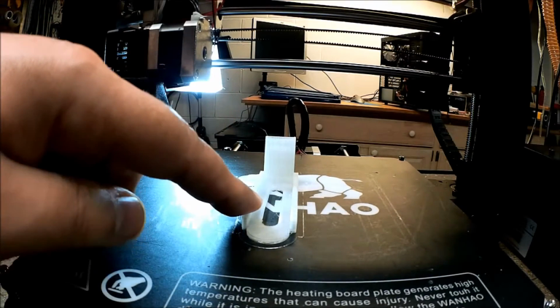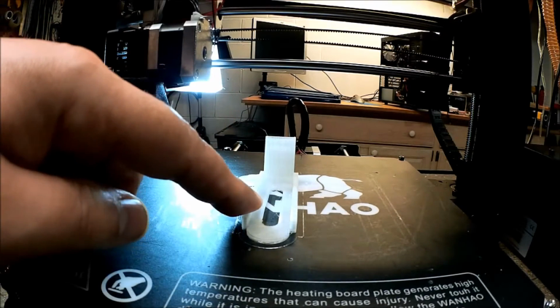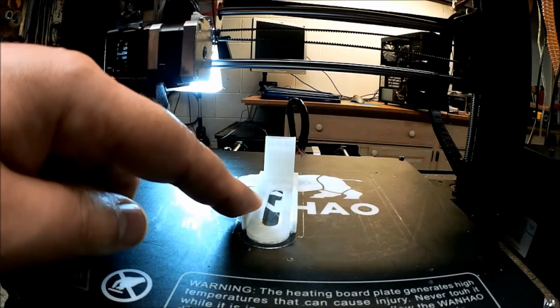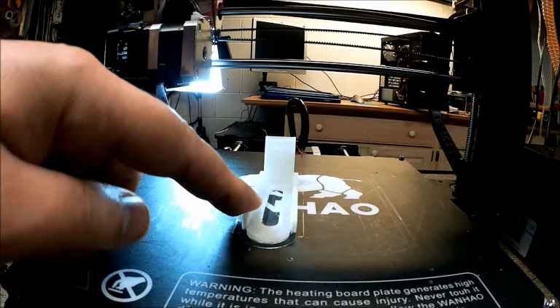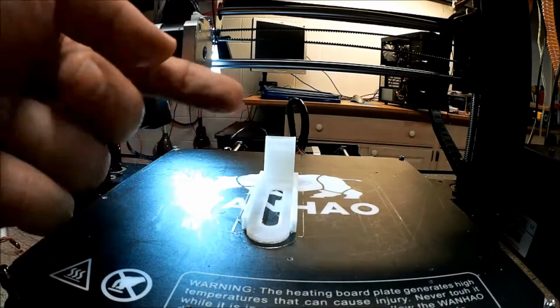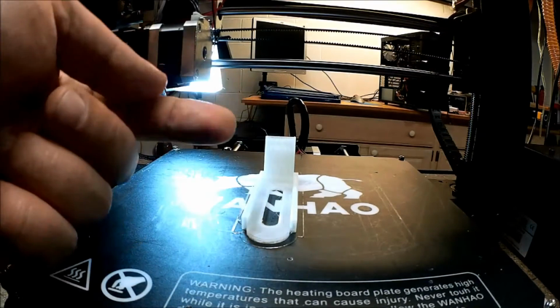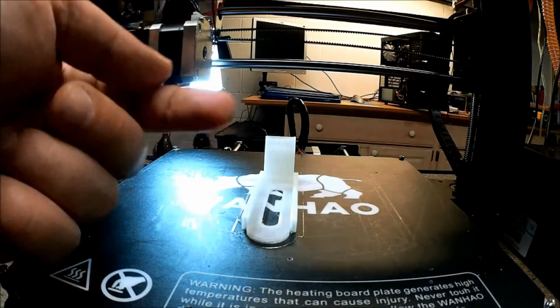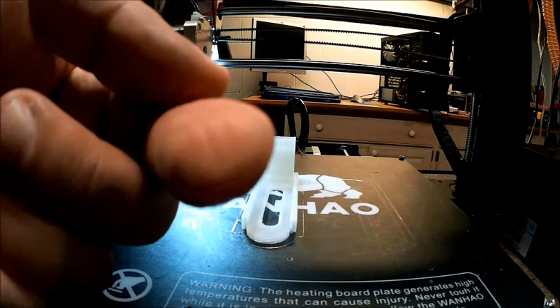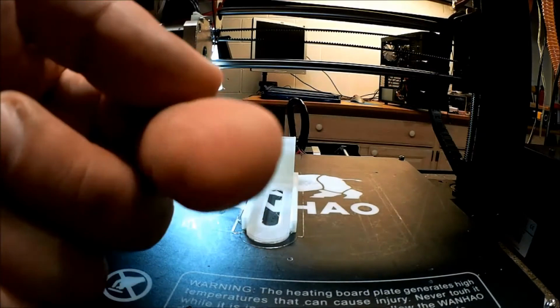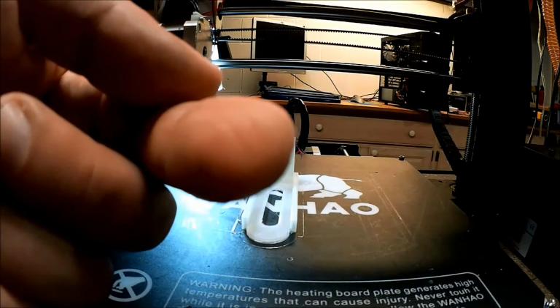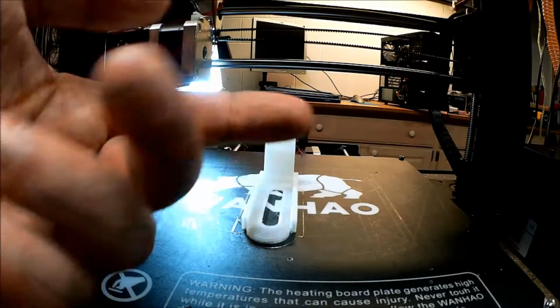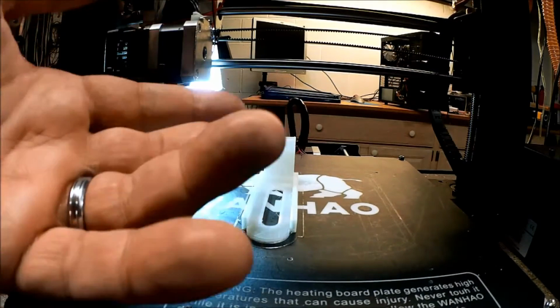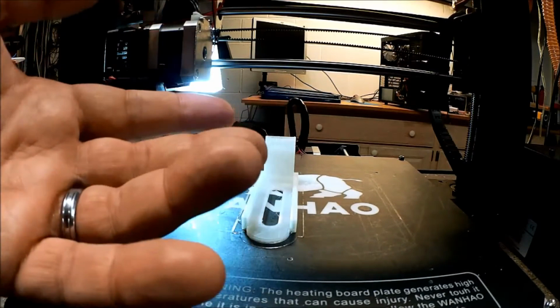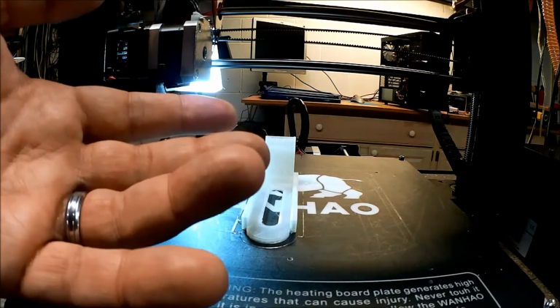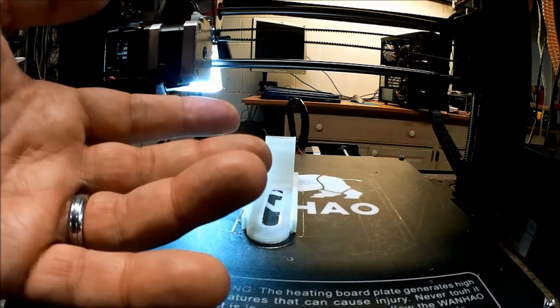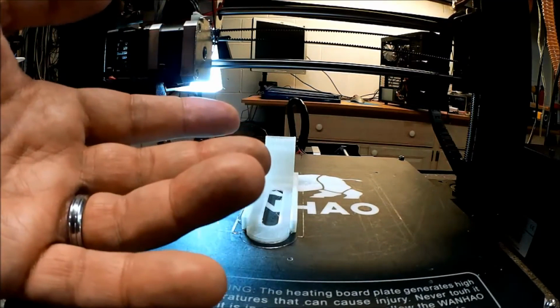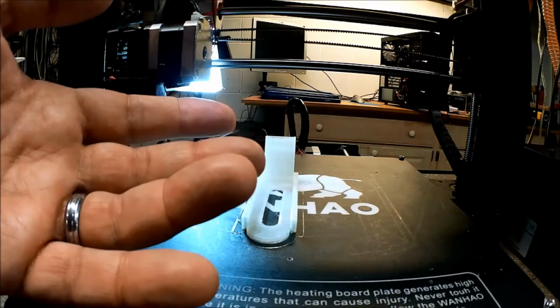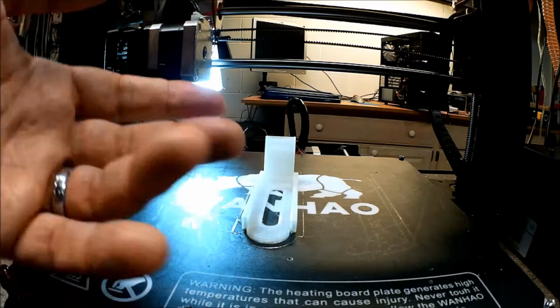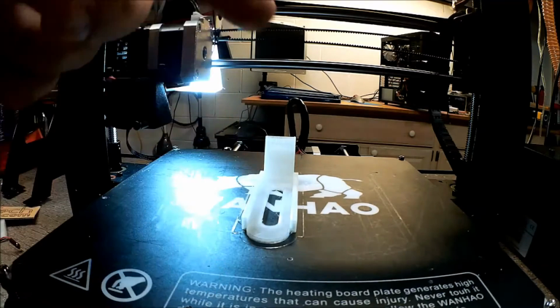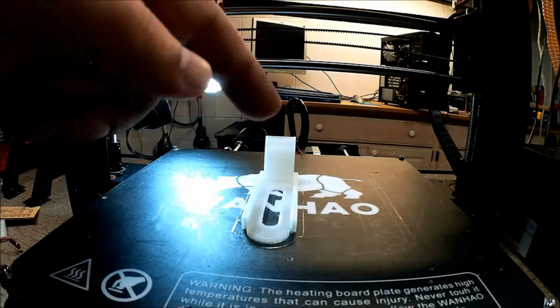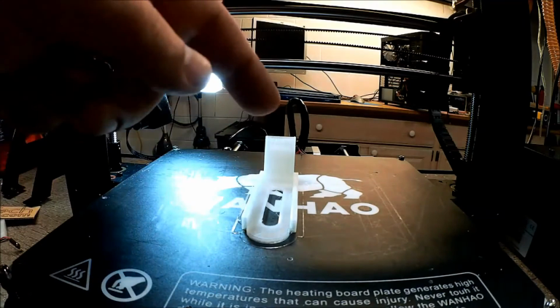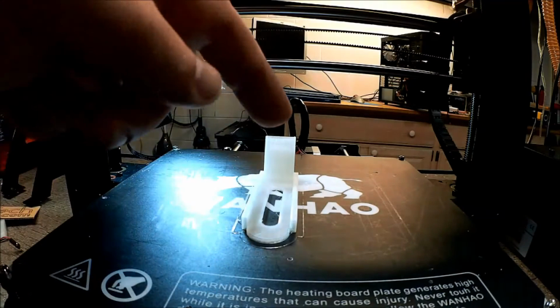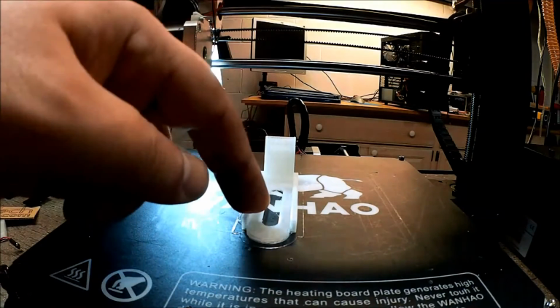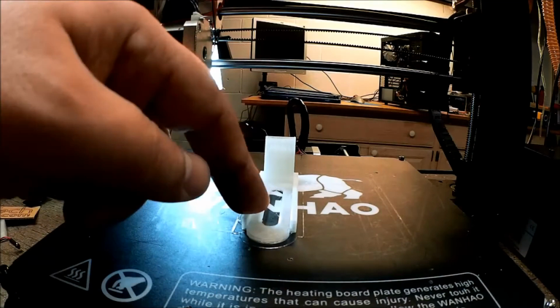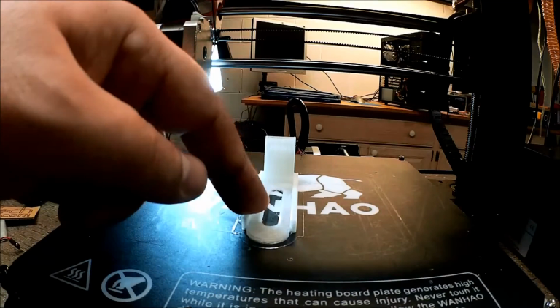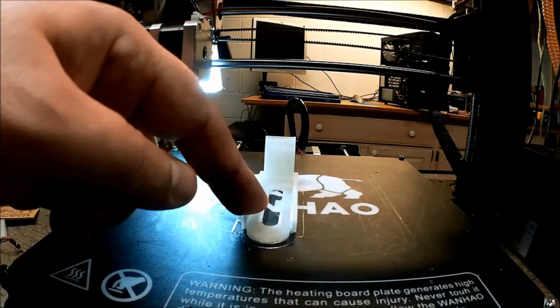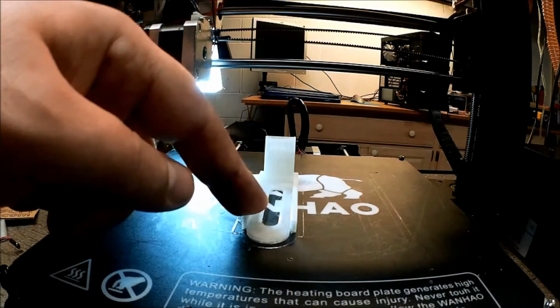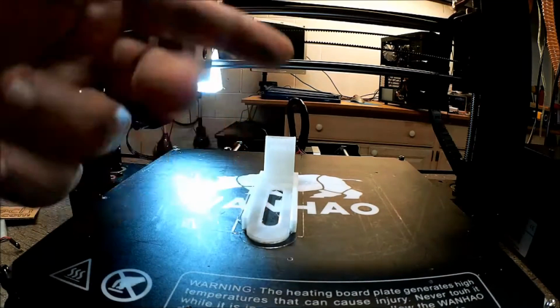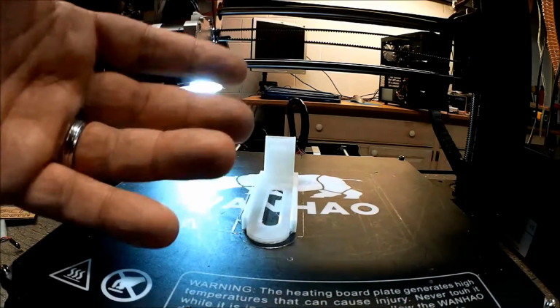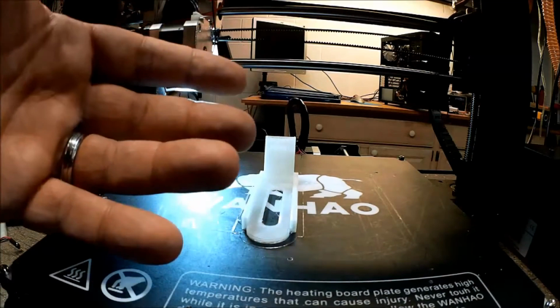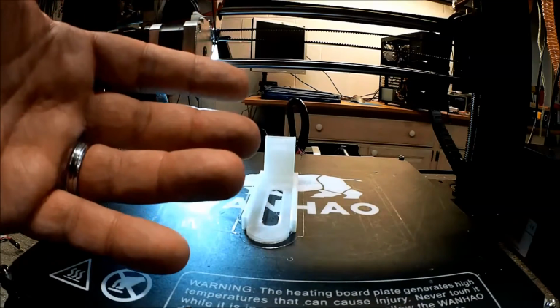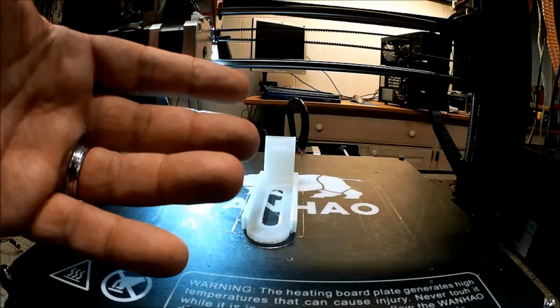Let's do a quick time-lapse of this, then we'll come back and take a look at how this works. We'll see how it goes.